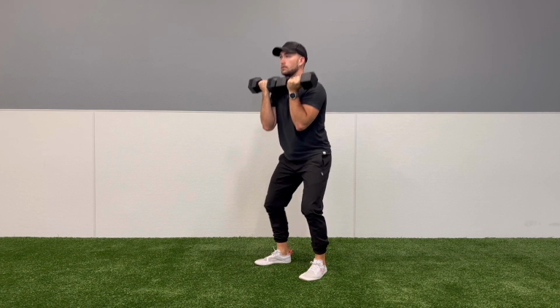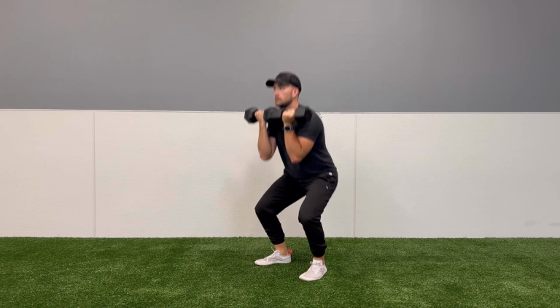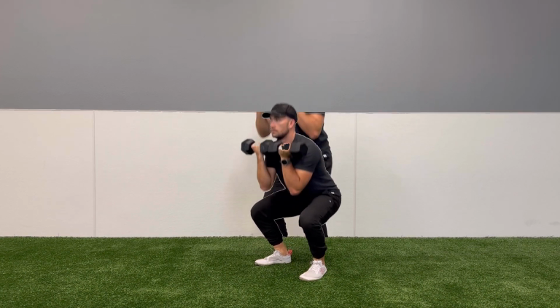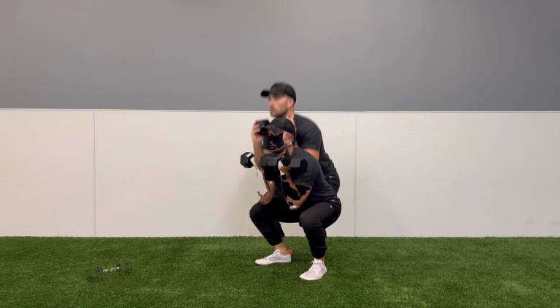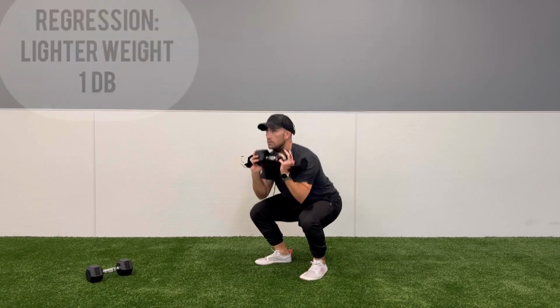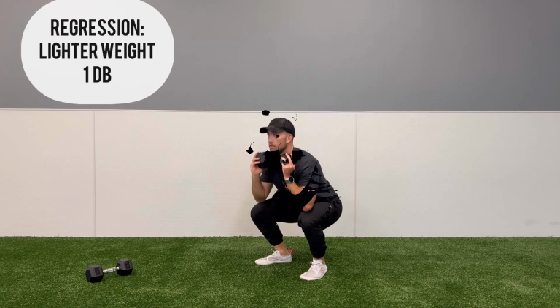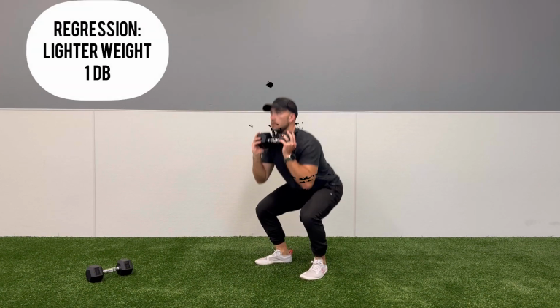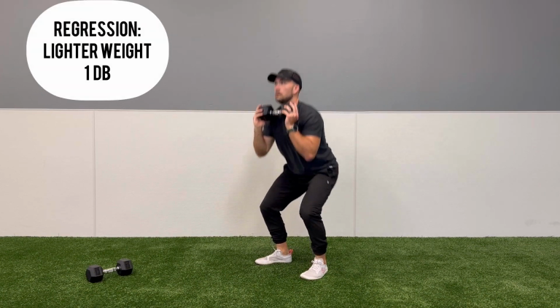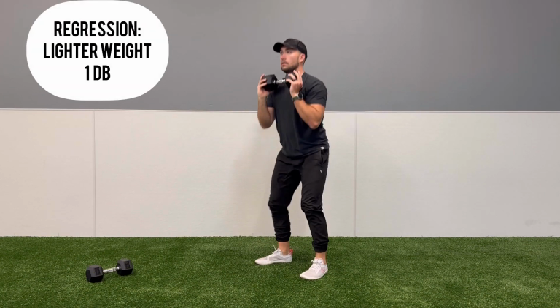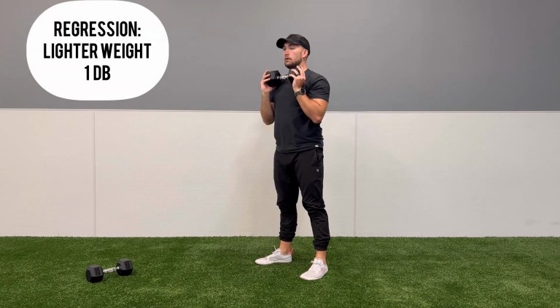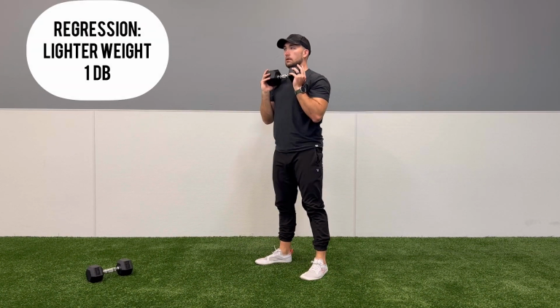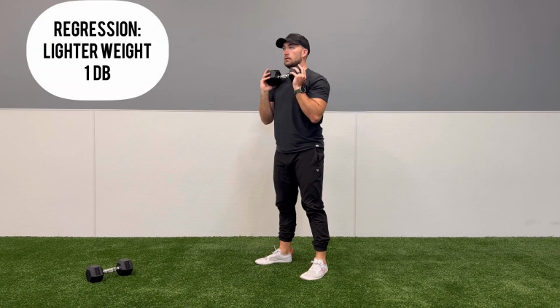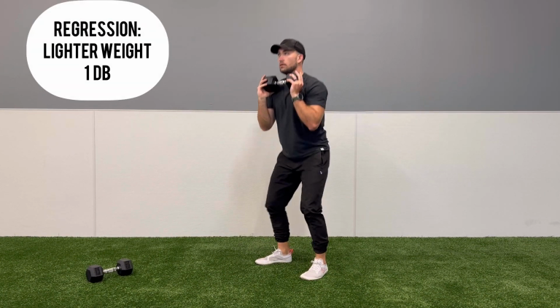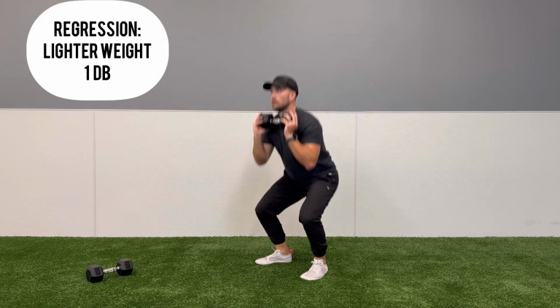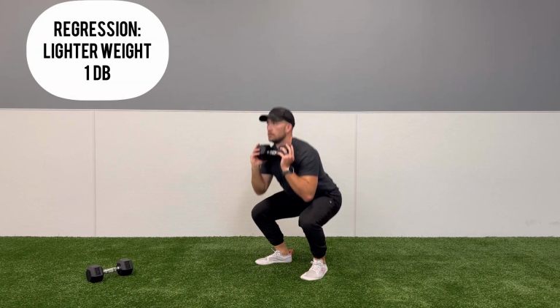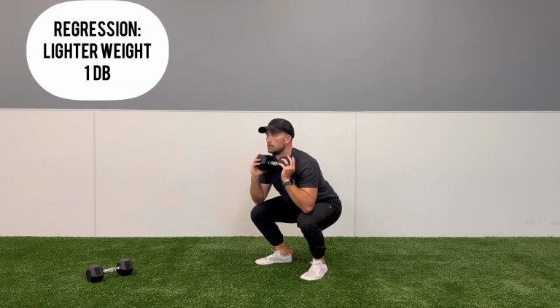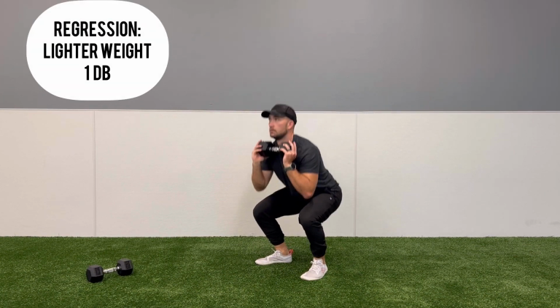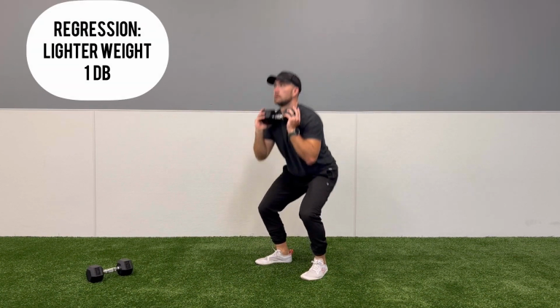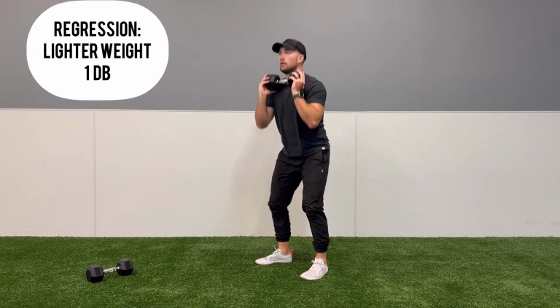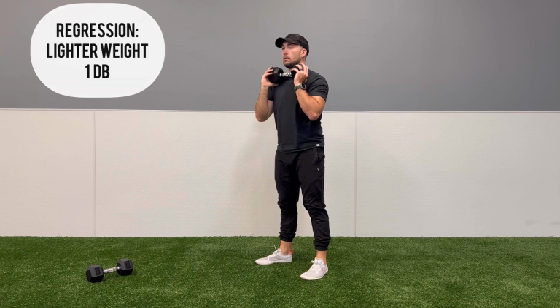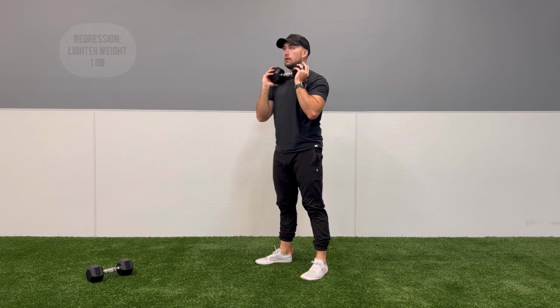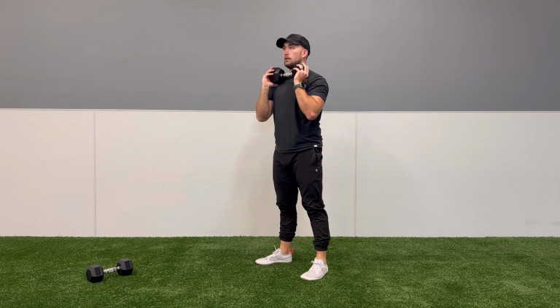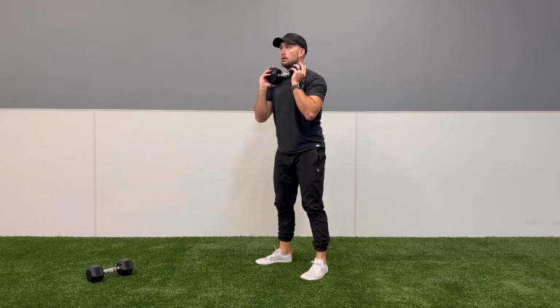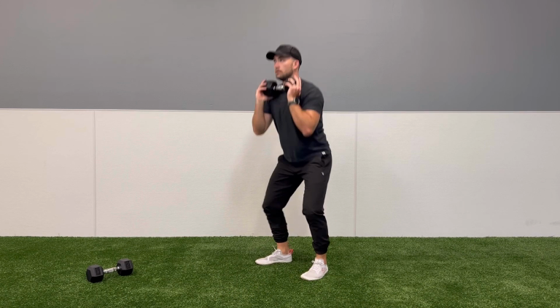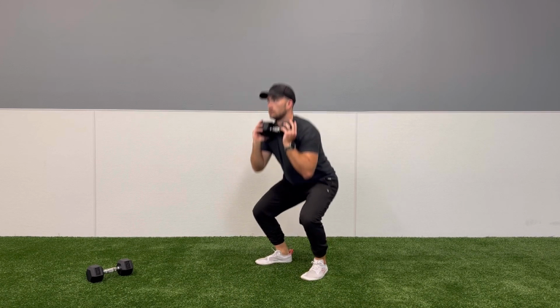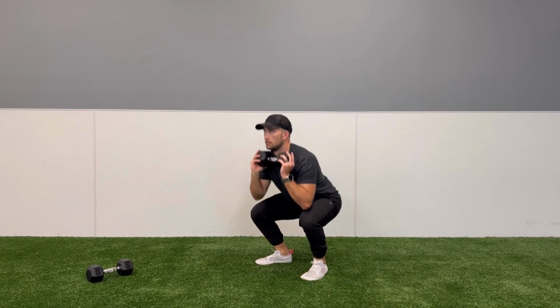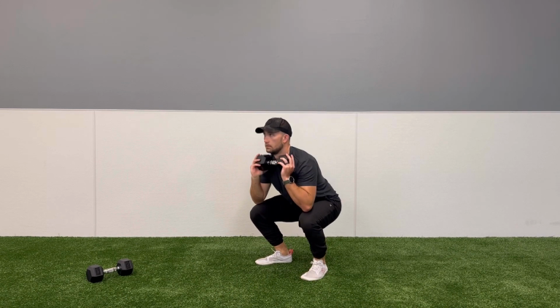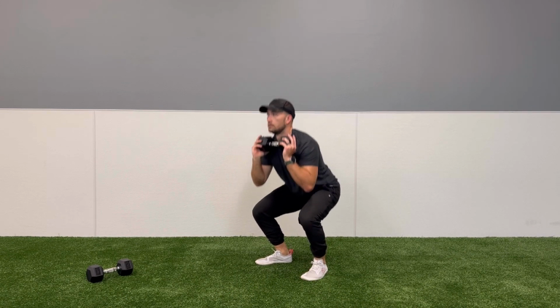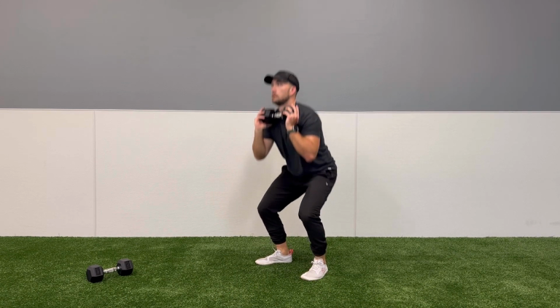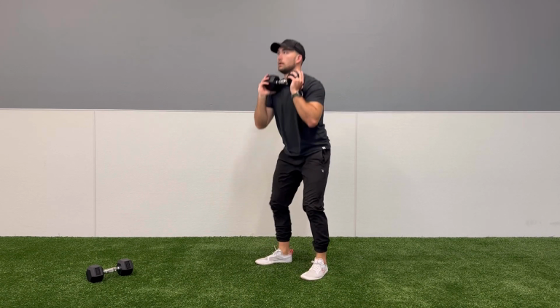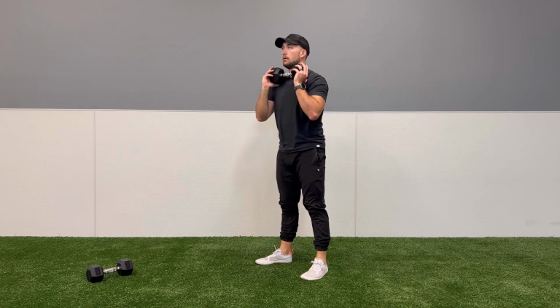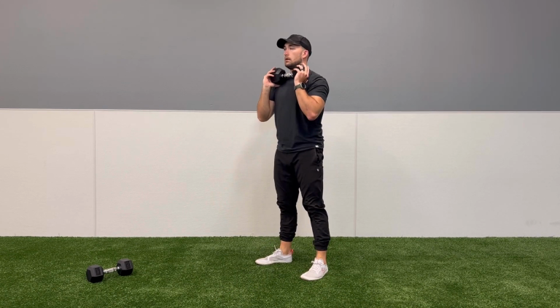If clients need to regress this movement, they can go to a lighter weight, or they can regress to holding one dumbbell while doing the dumbbell front squats.